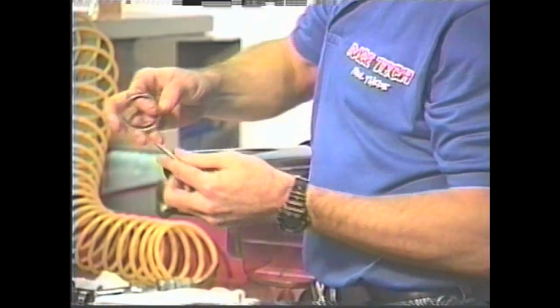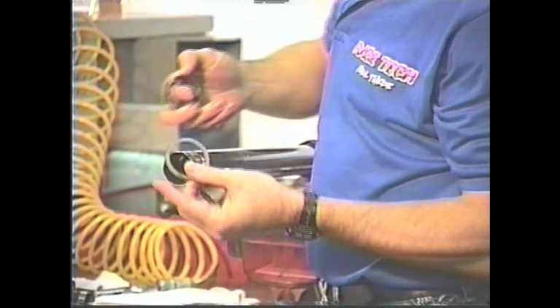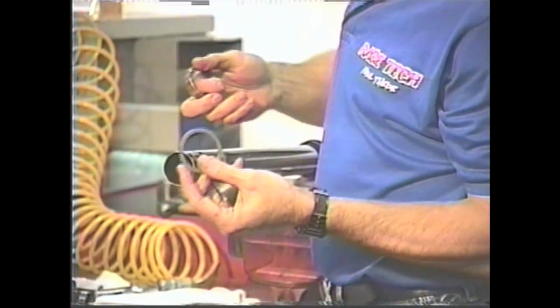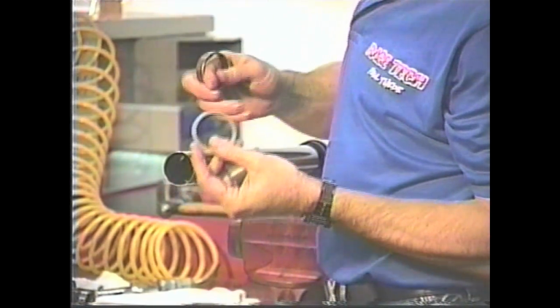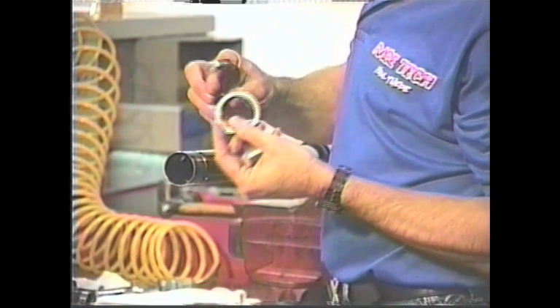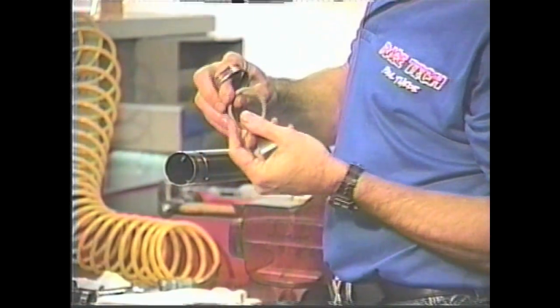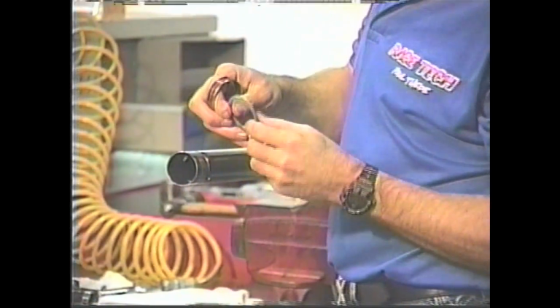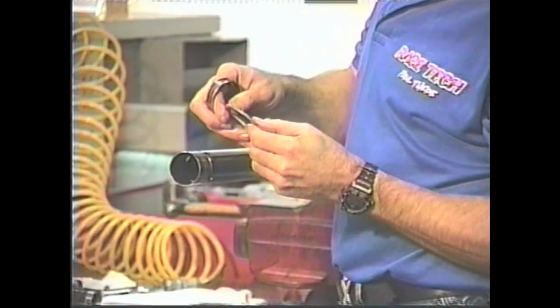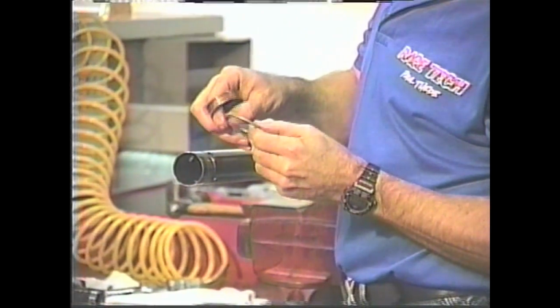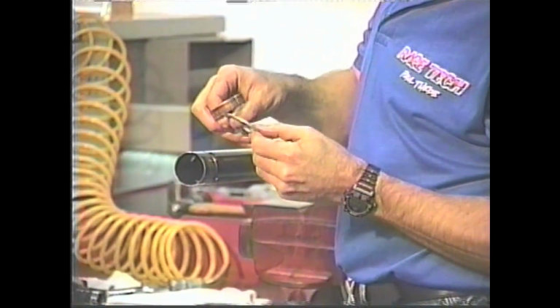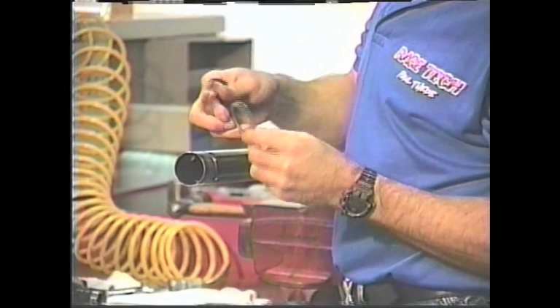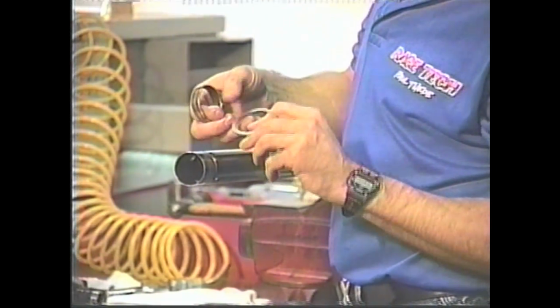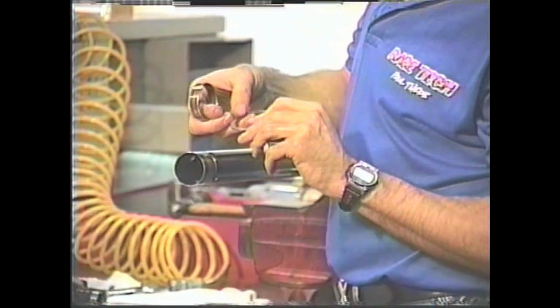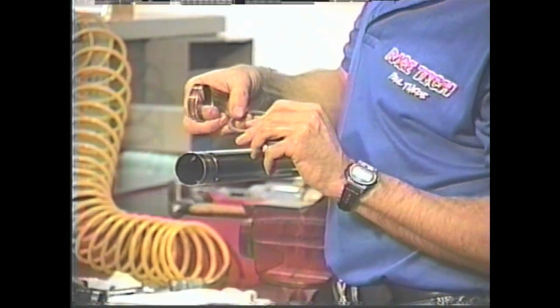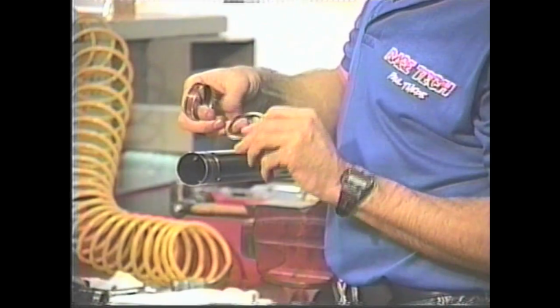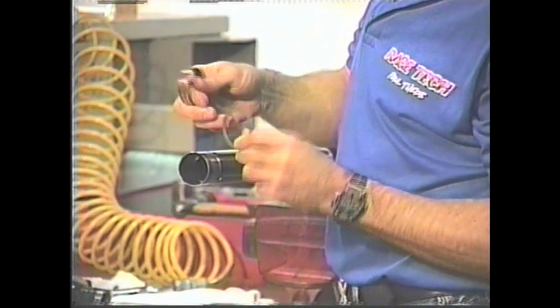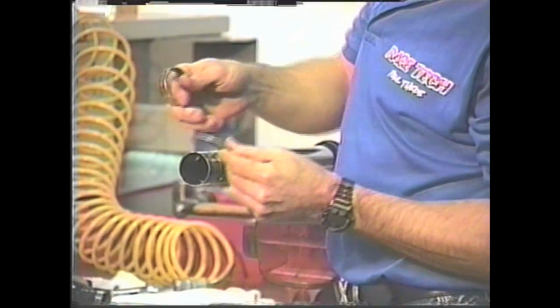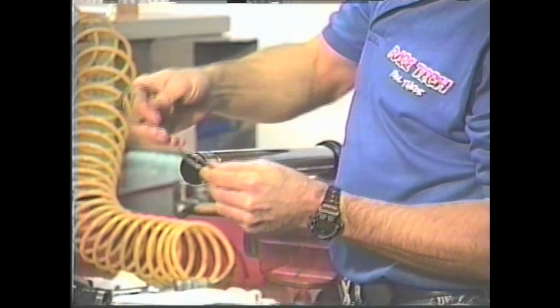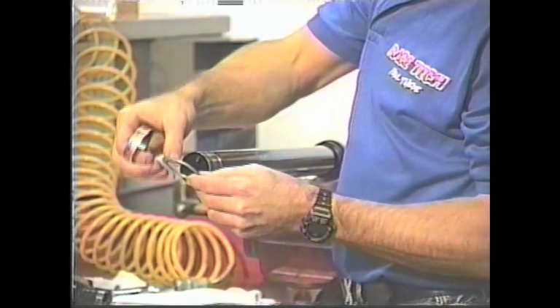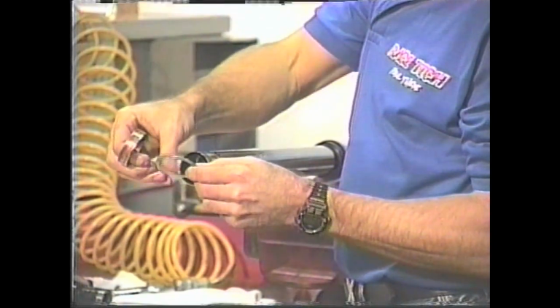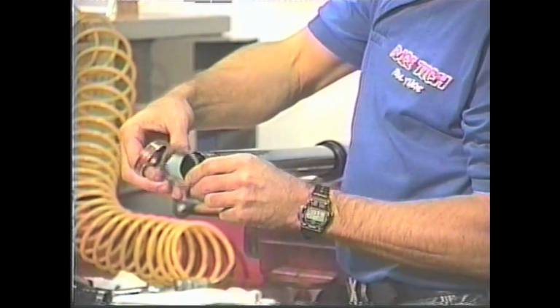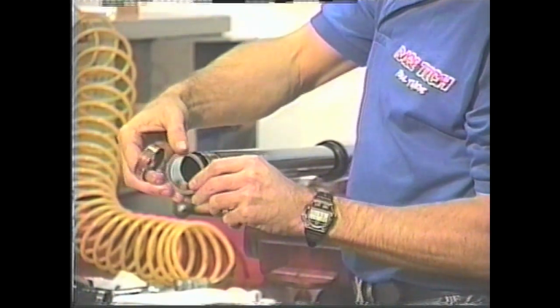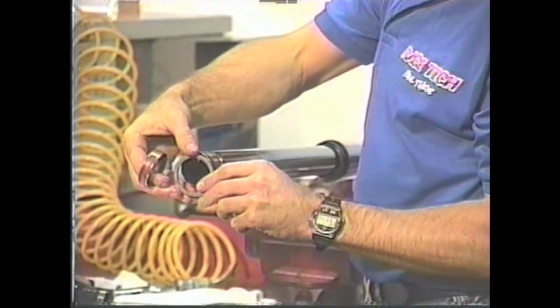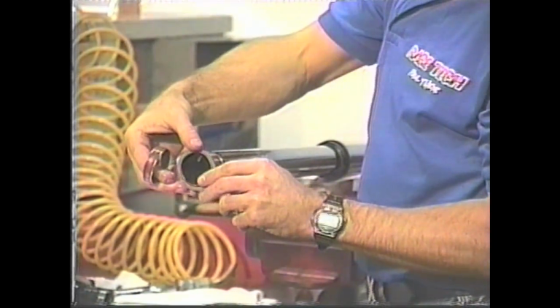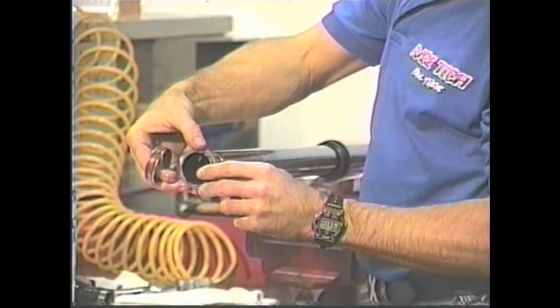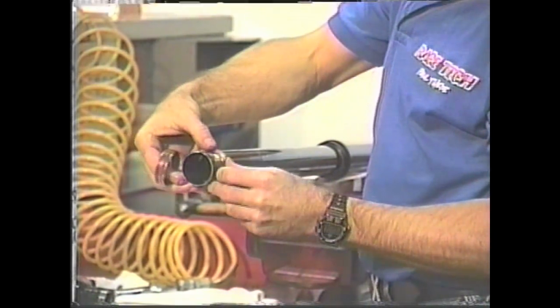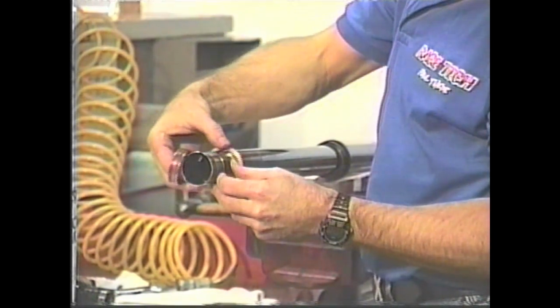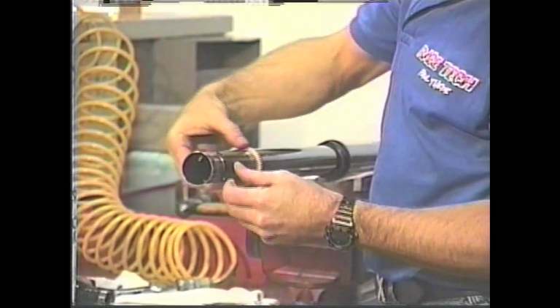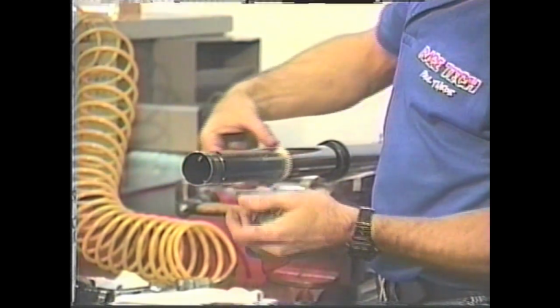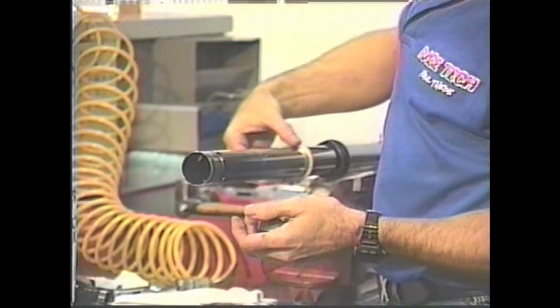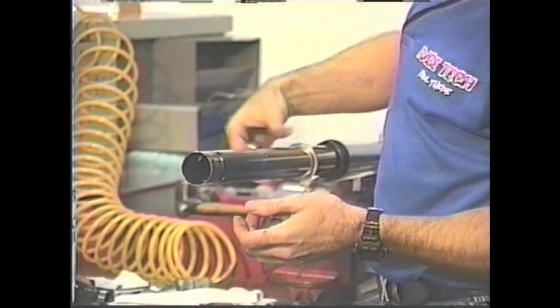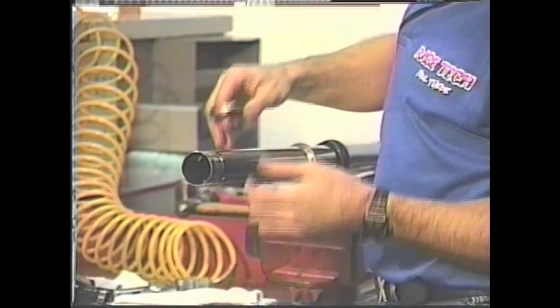Then the washer - there's a rounded edge and a sharp edge. The rounded edge goes on first, towards the seals.